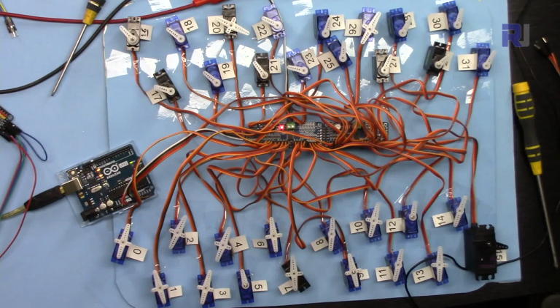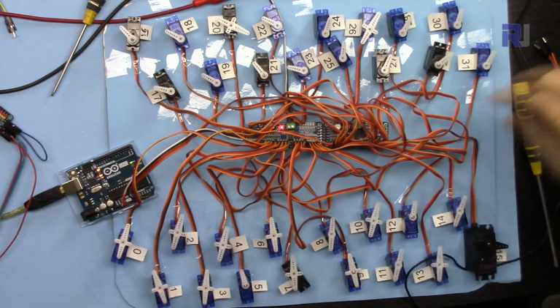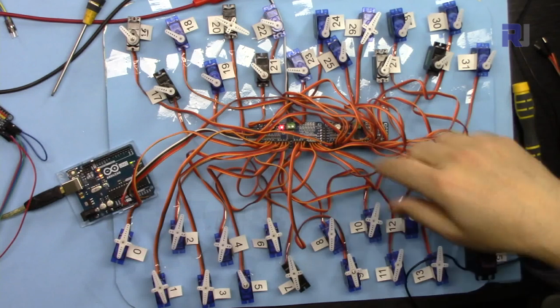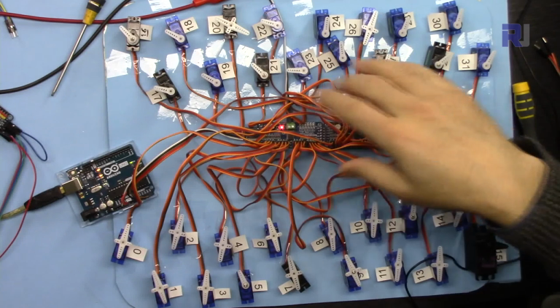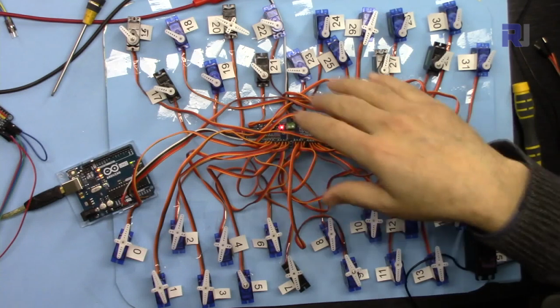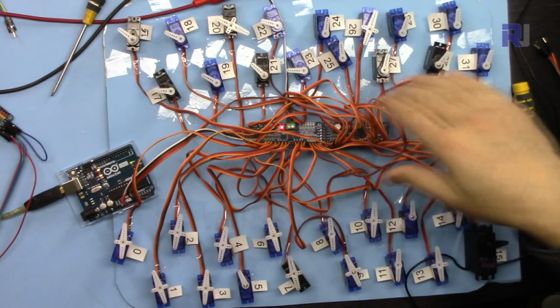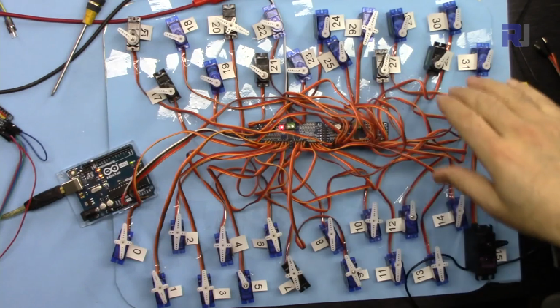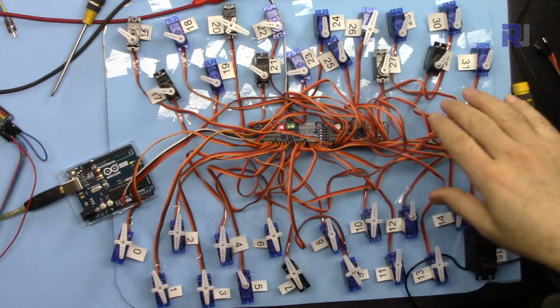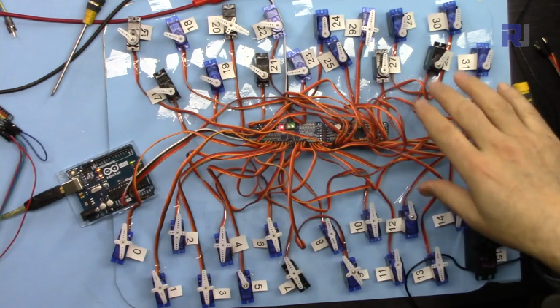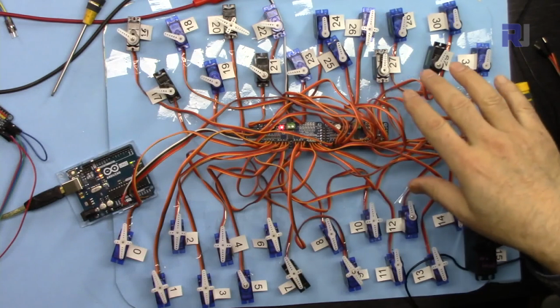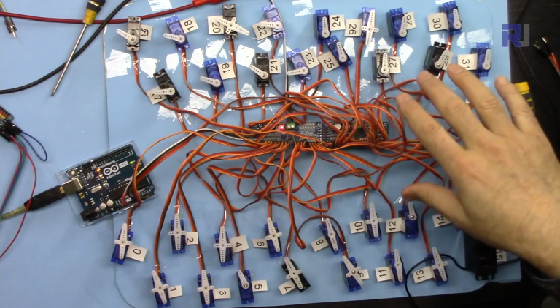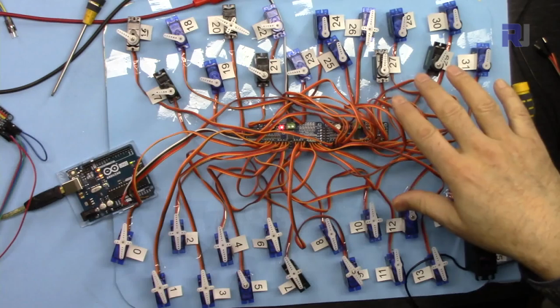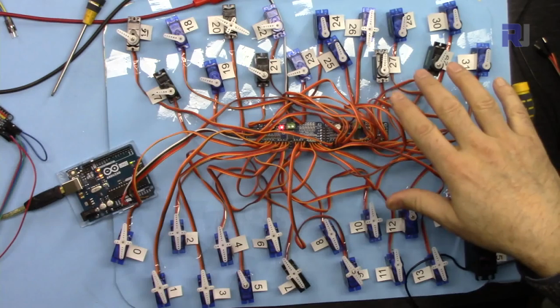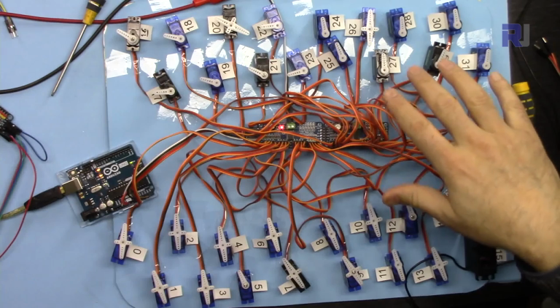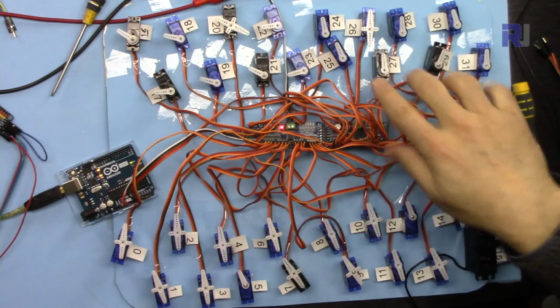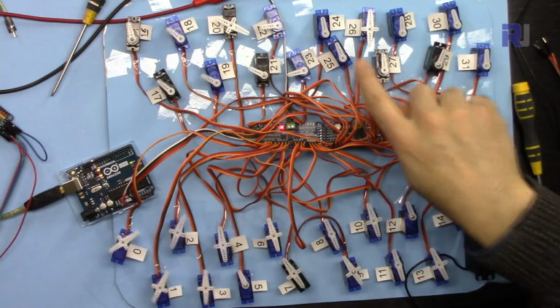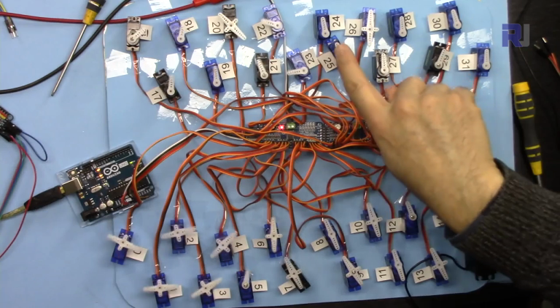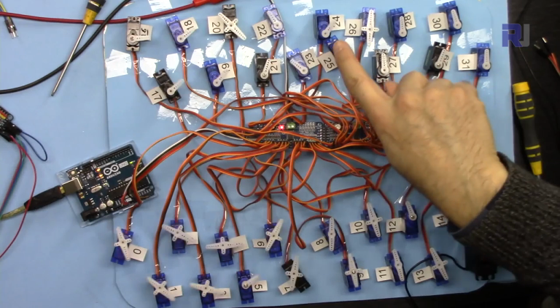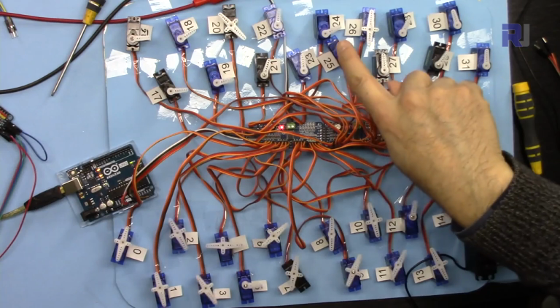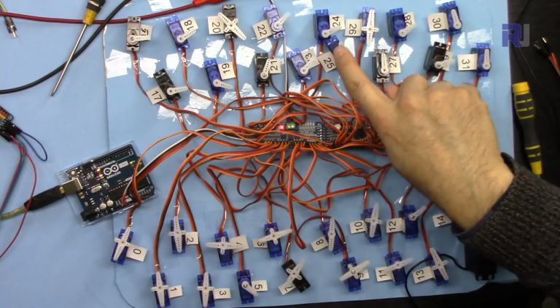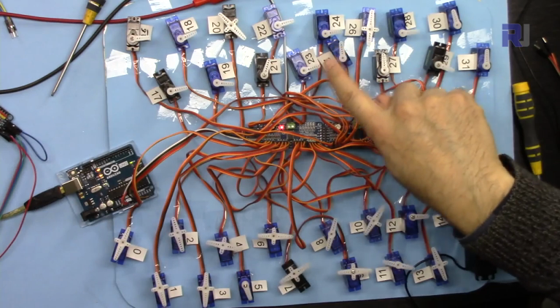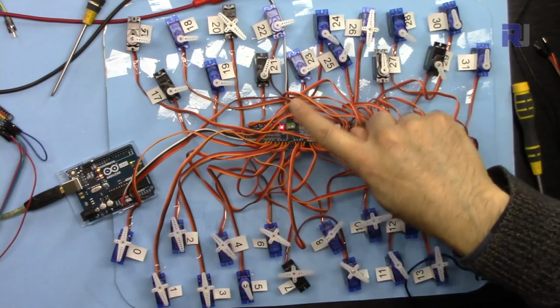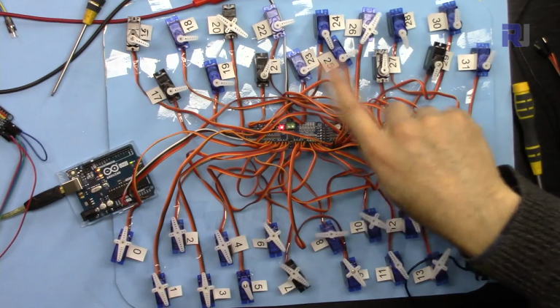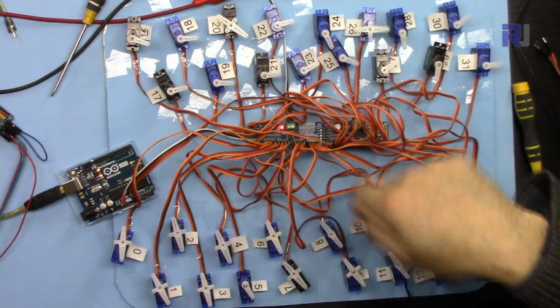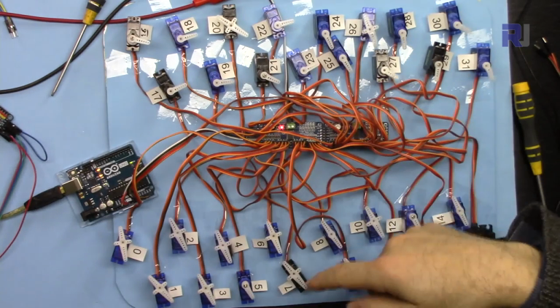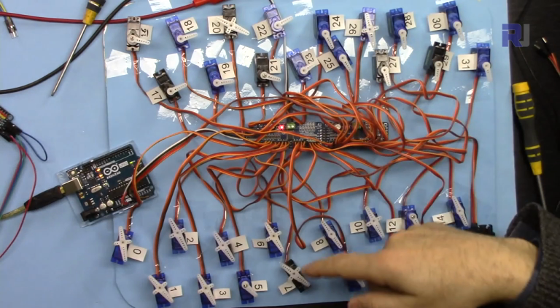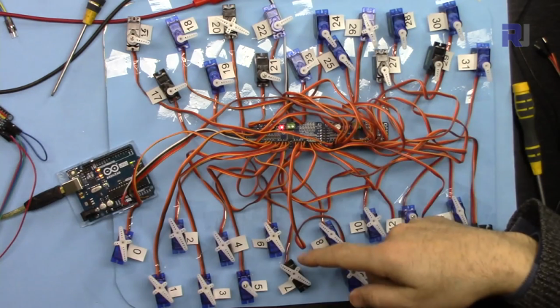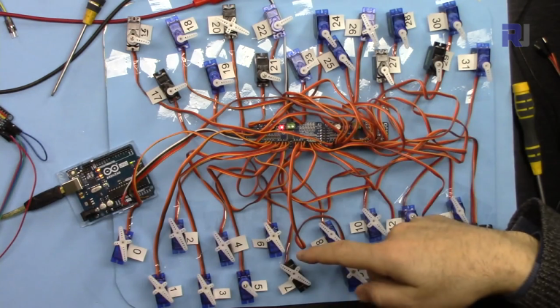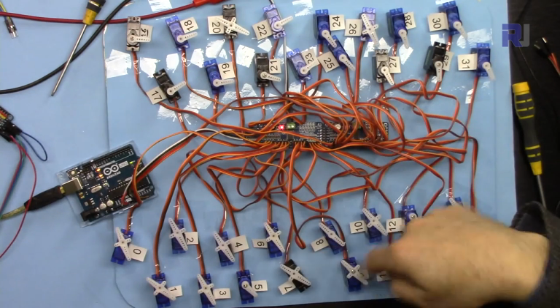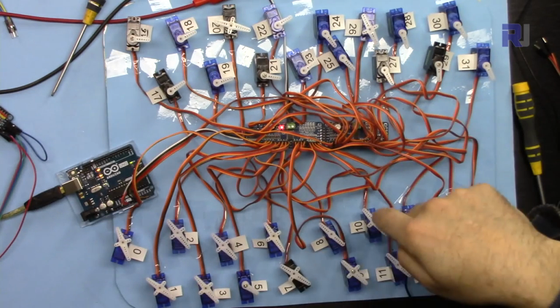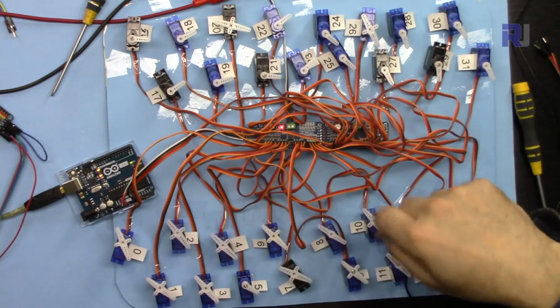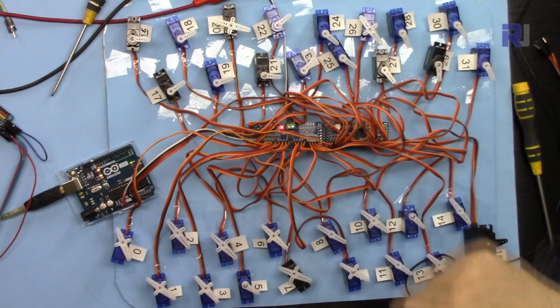Now I have set them all together in the same direction so they all move together.